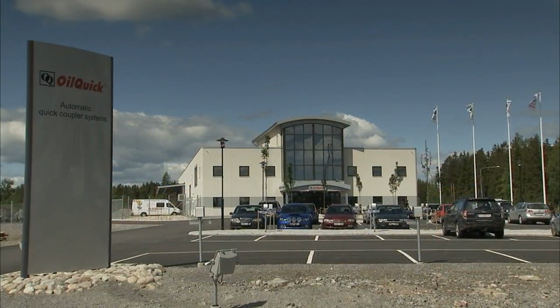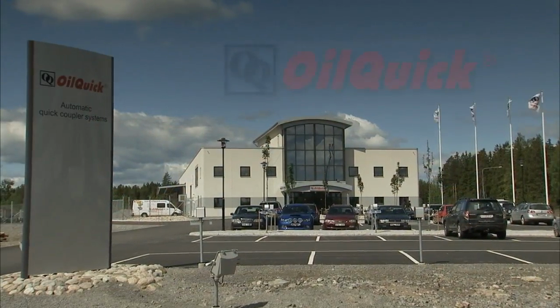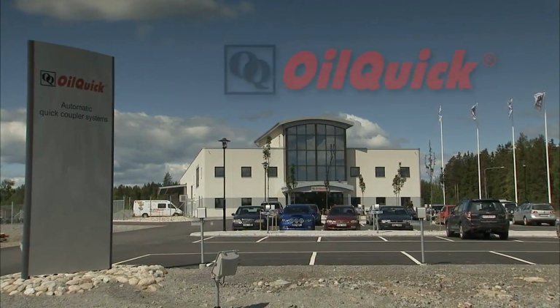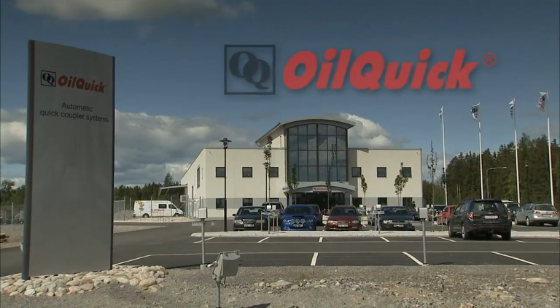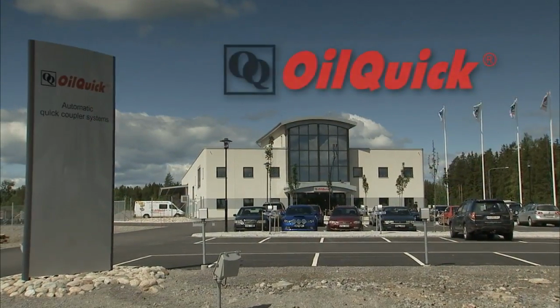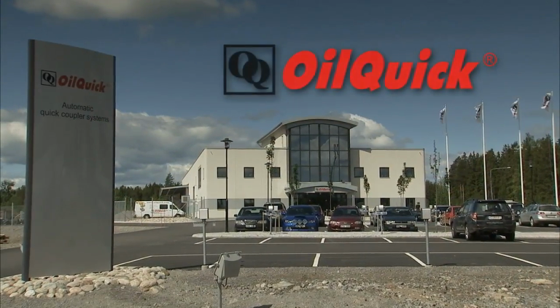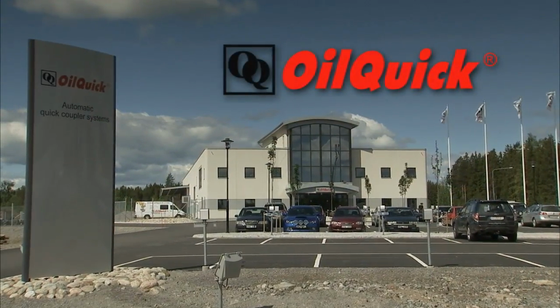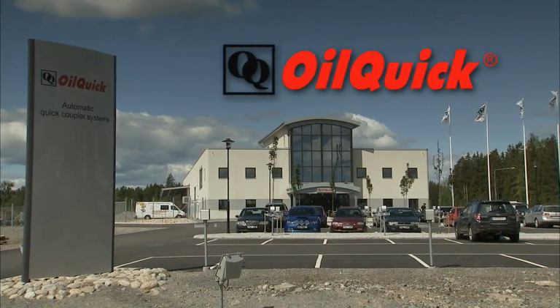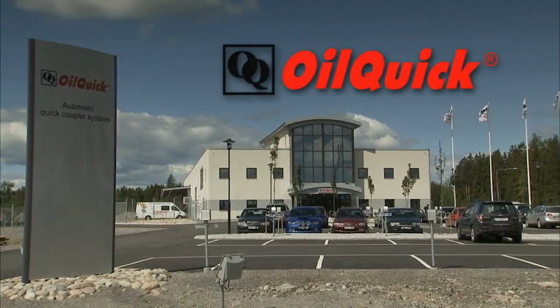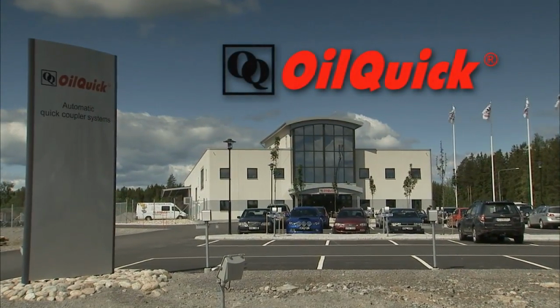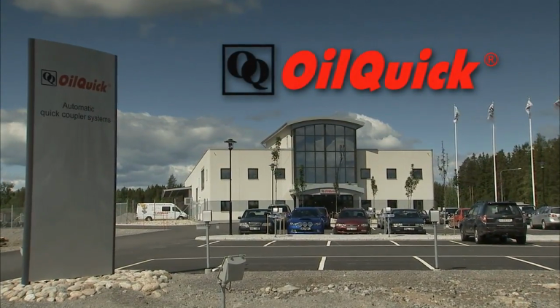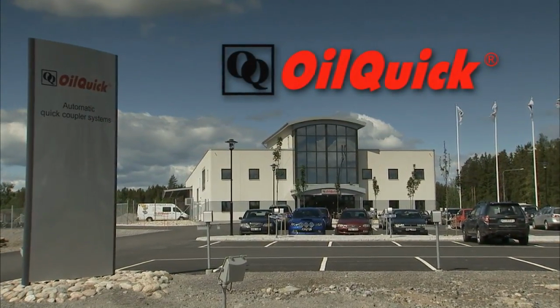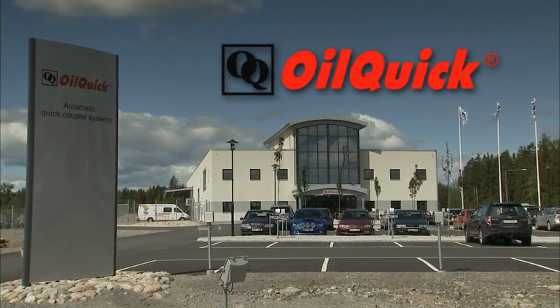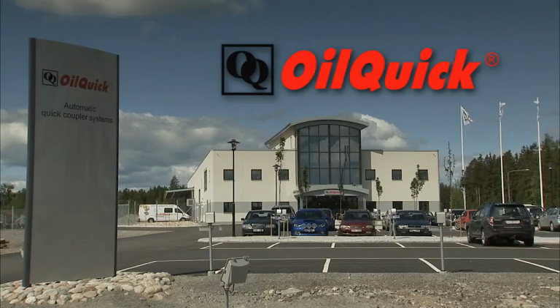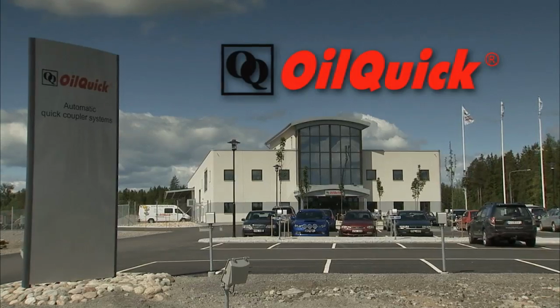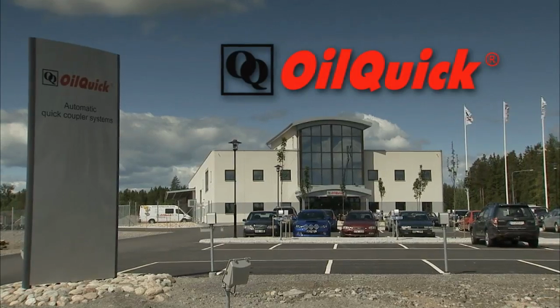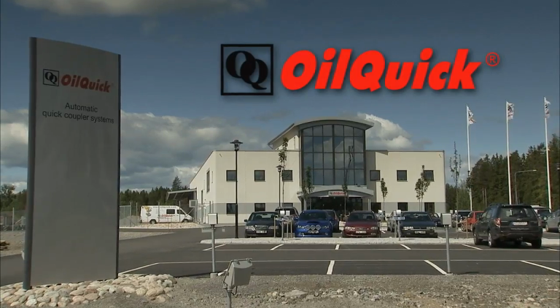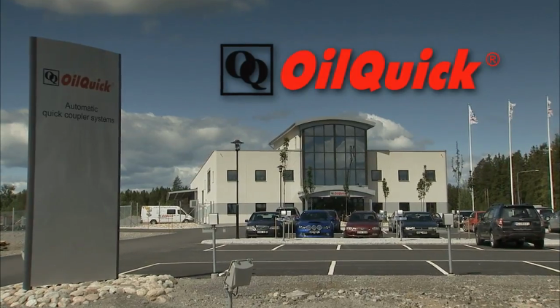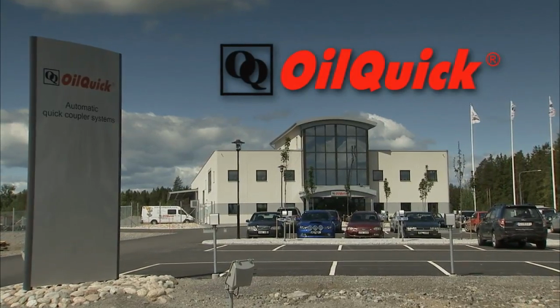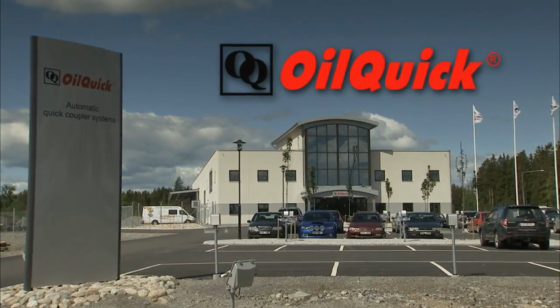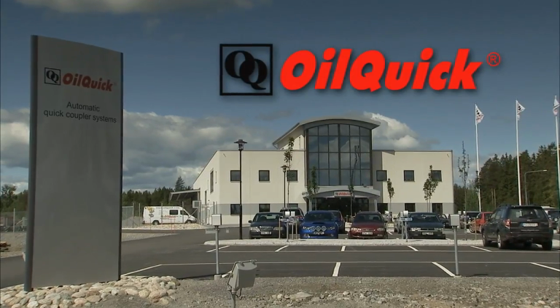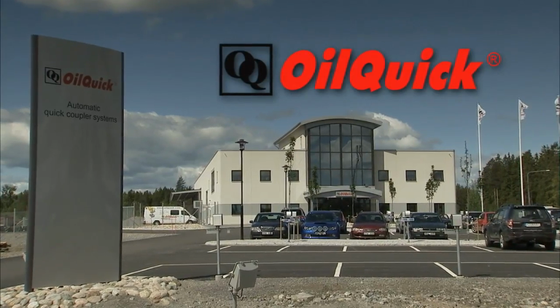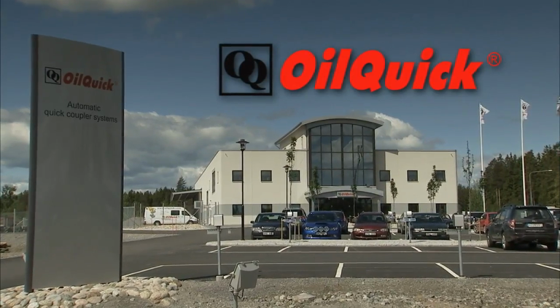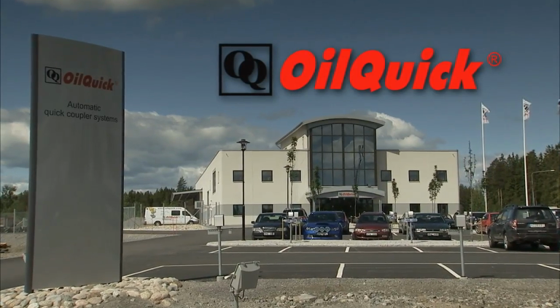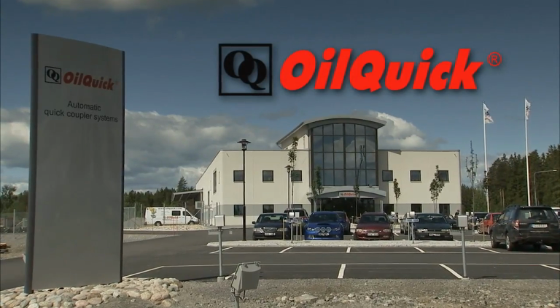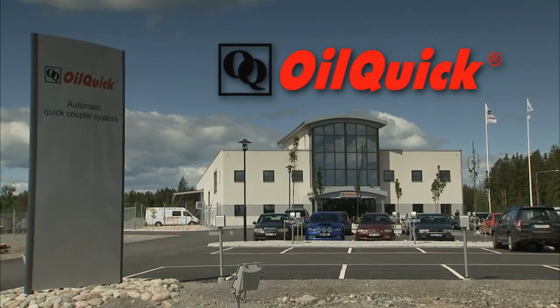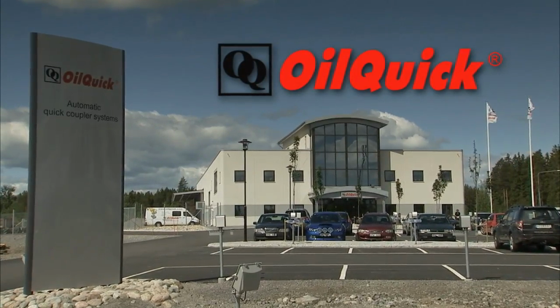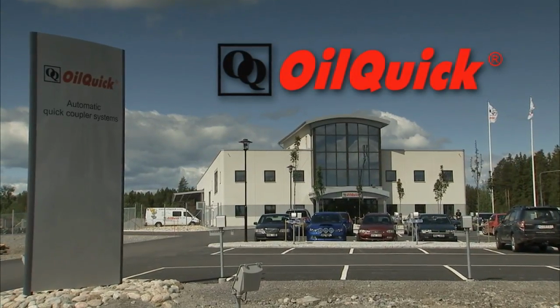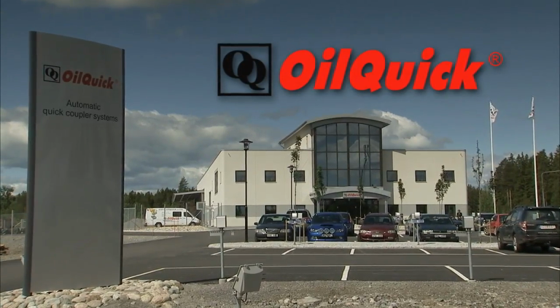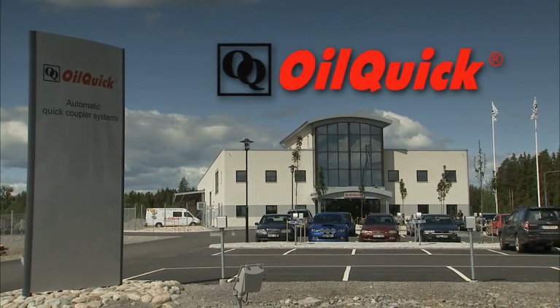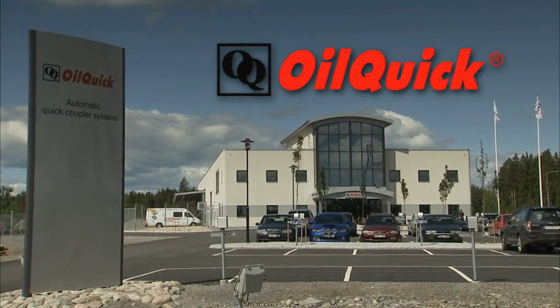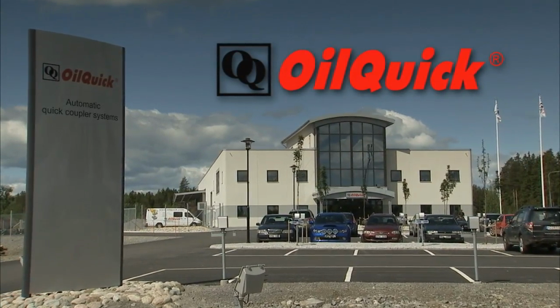Oilquik is manufactured and marketed by Oilquik AB in Hudiksvall, Sweden.